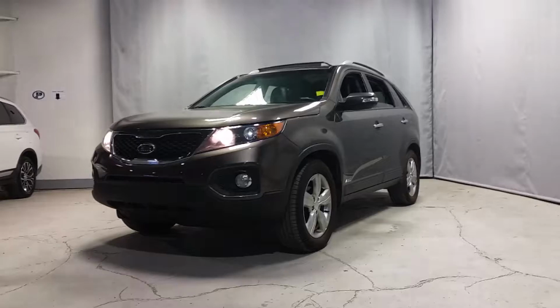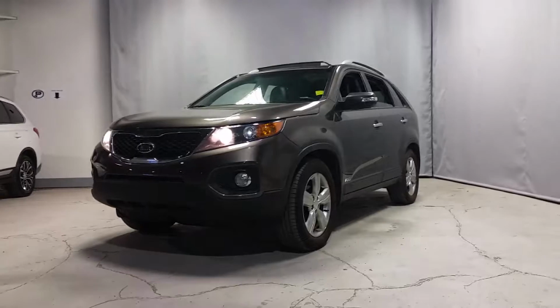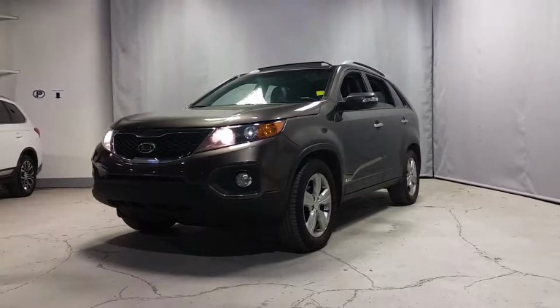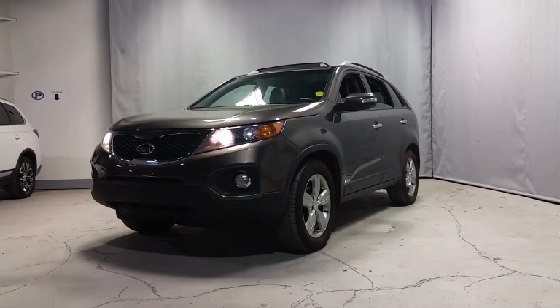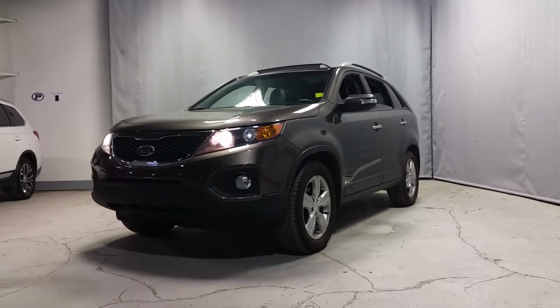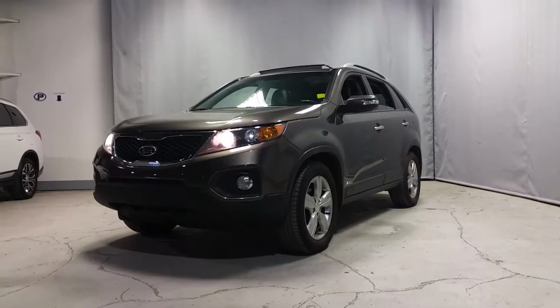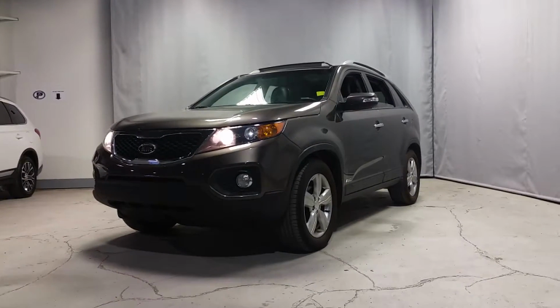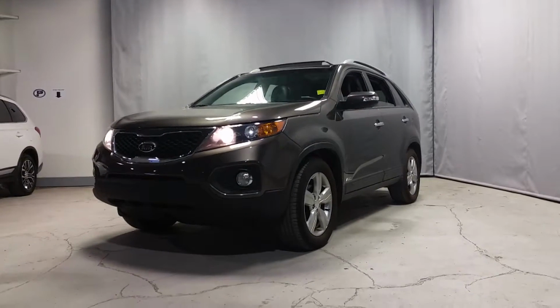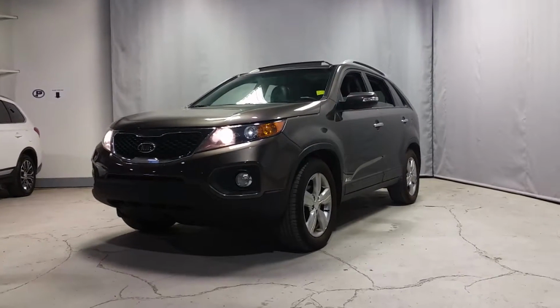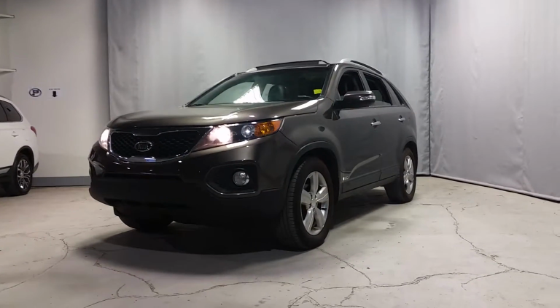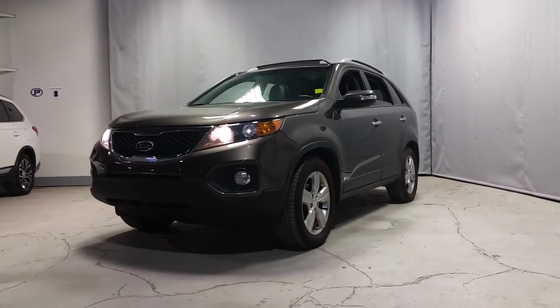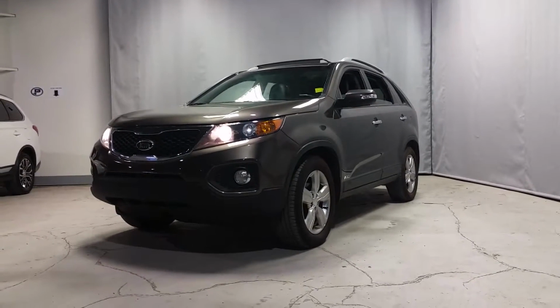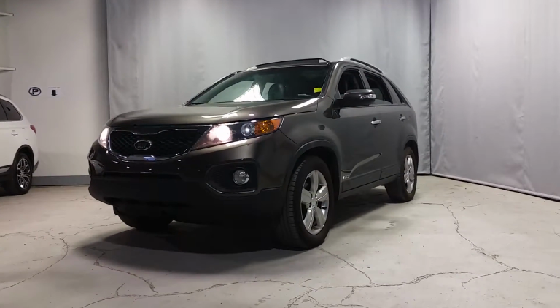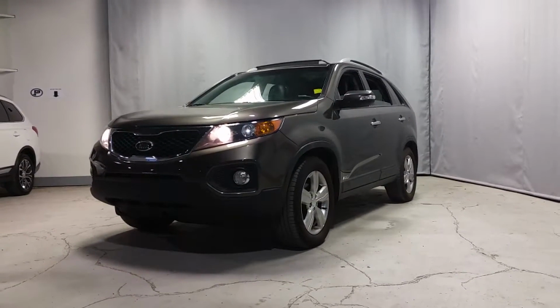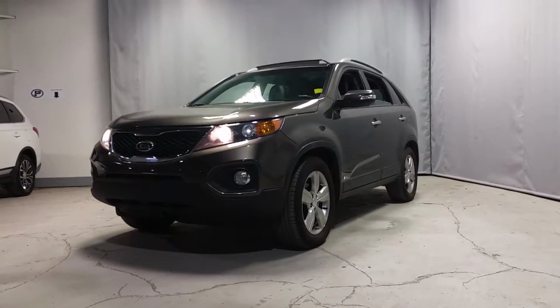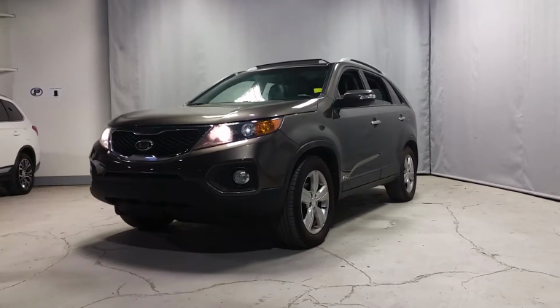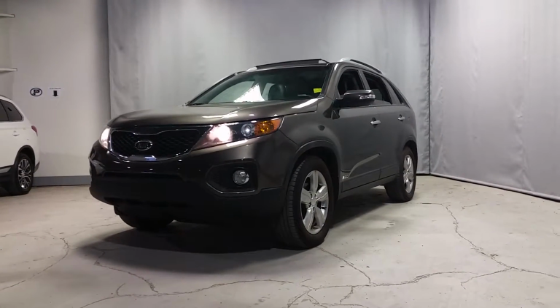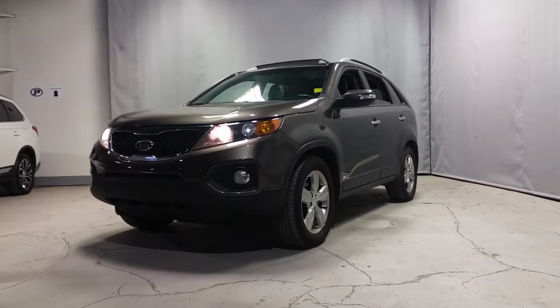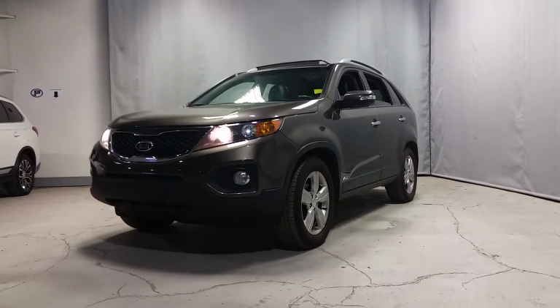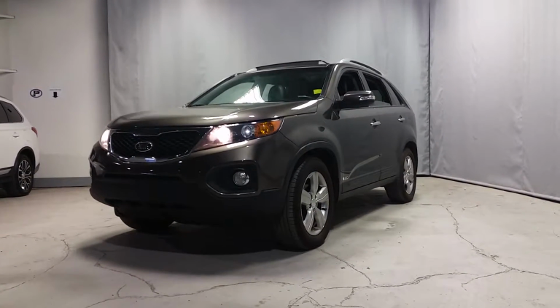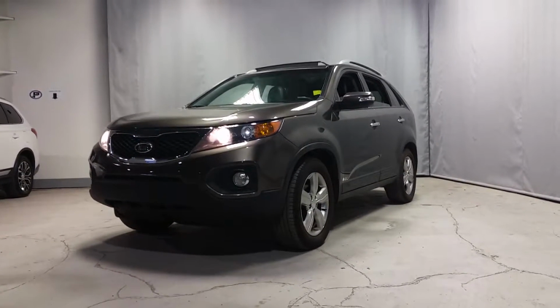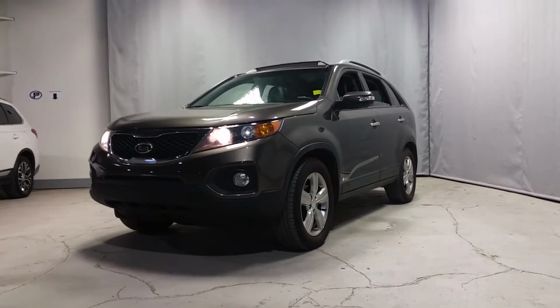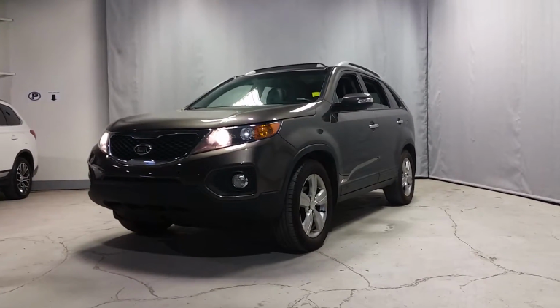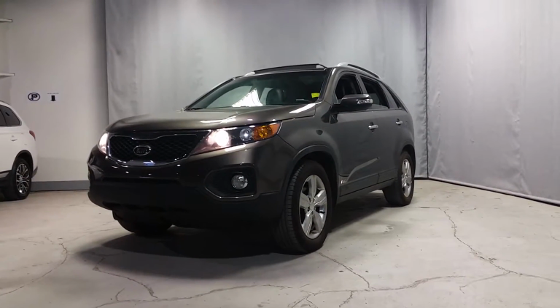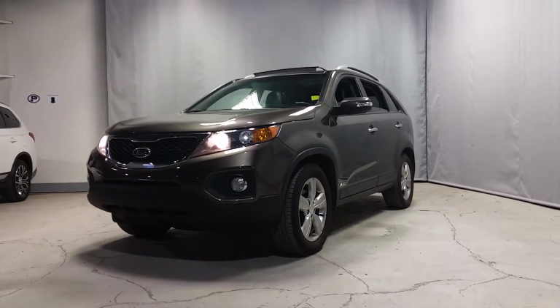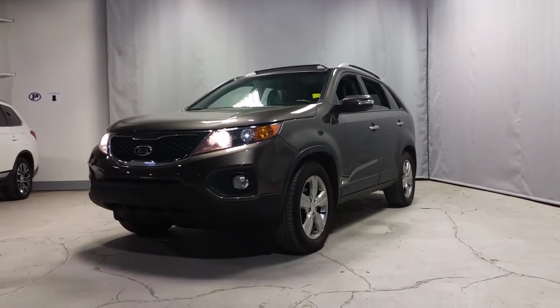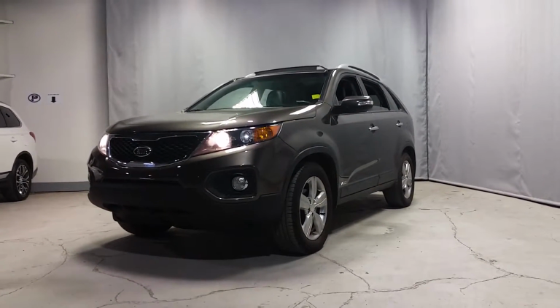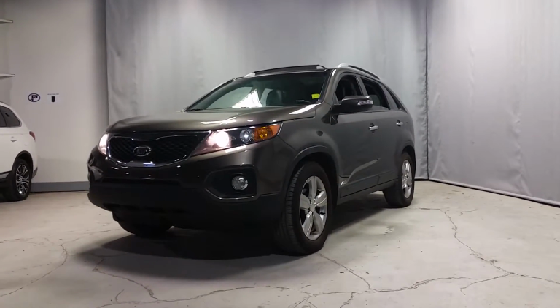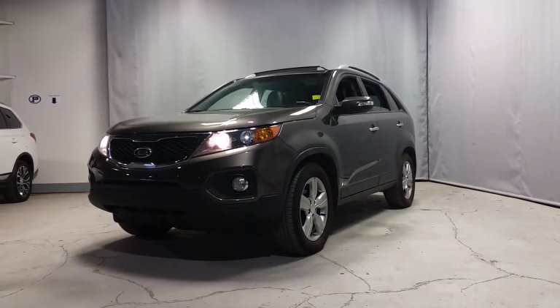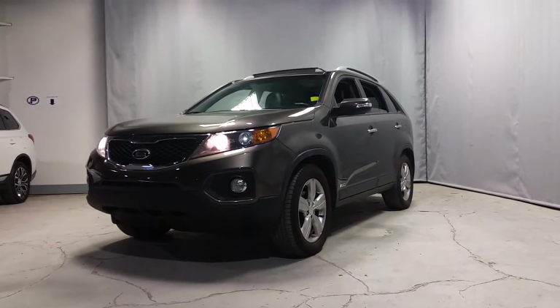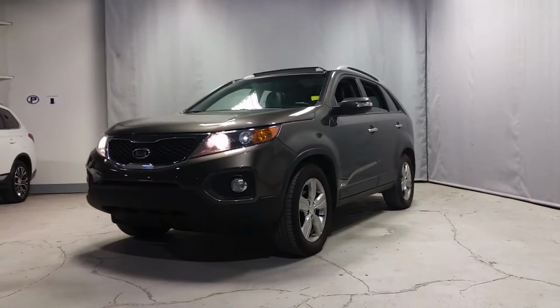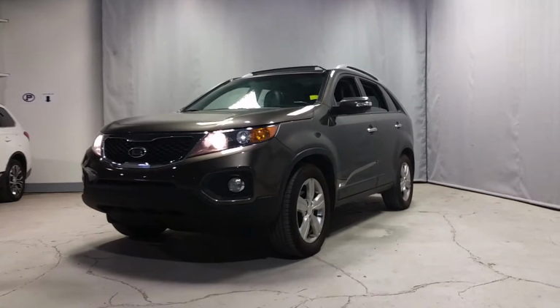Hey John, how's it going? It's Nate here at Northside Mitsubishi. Thank you so much for your inquiry on a 2012 Kia Sorento.